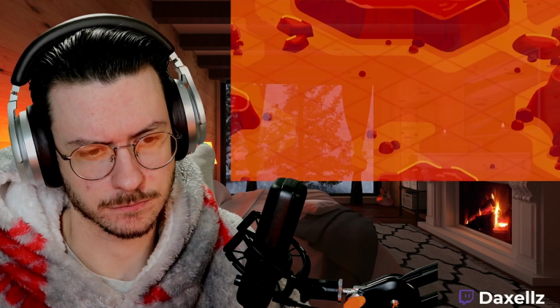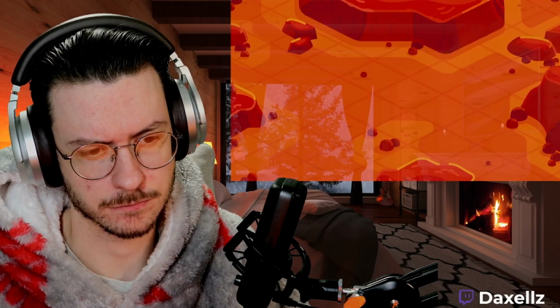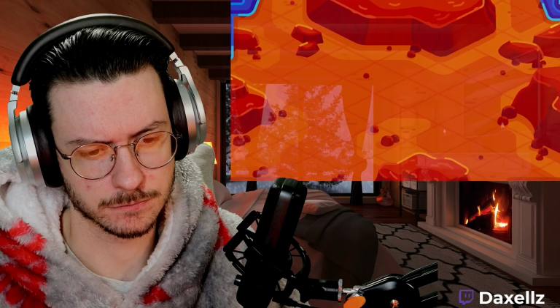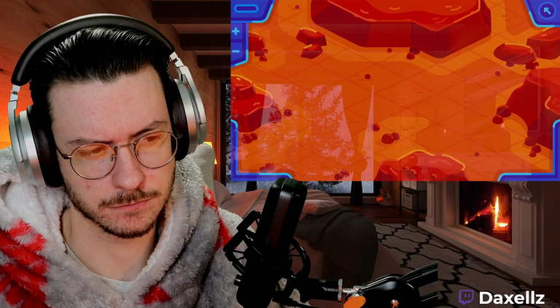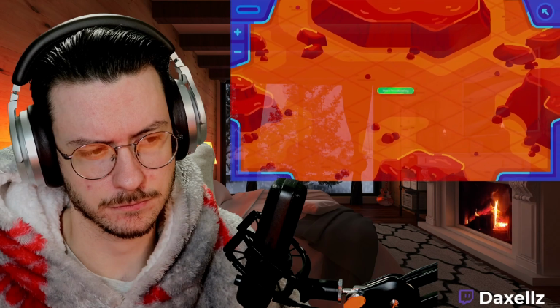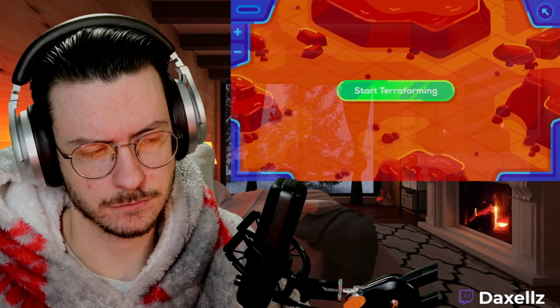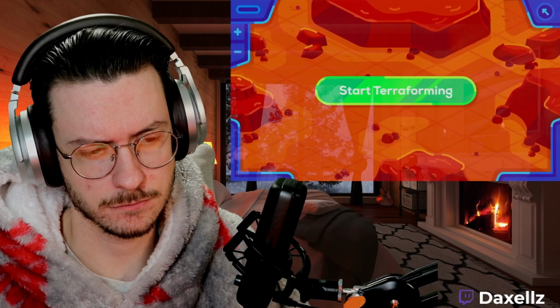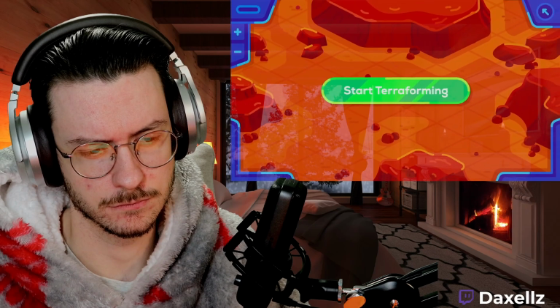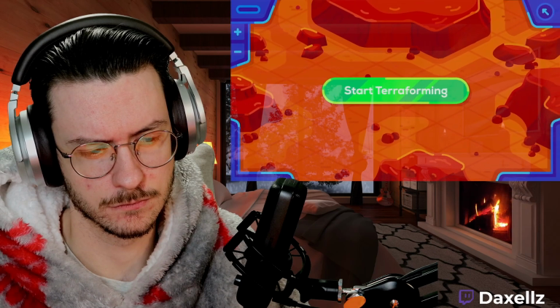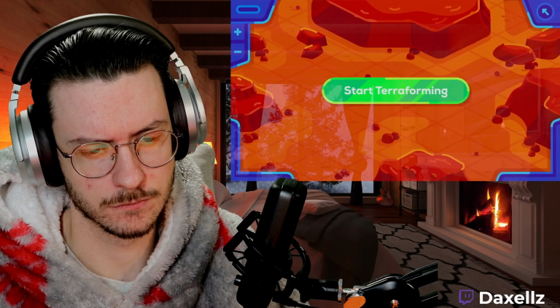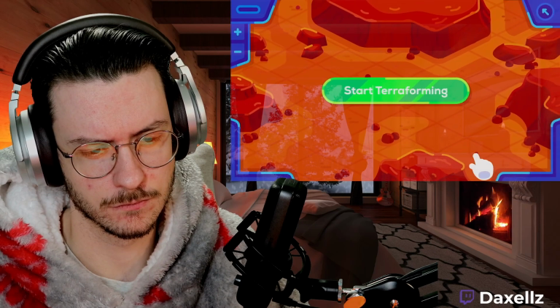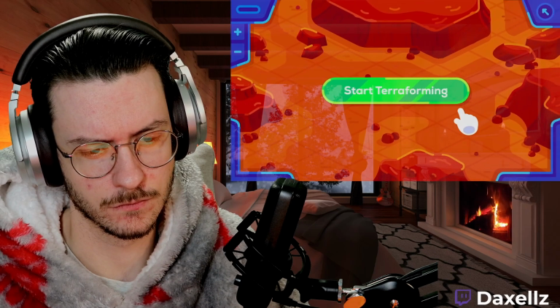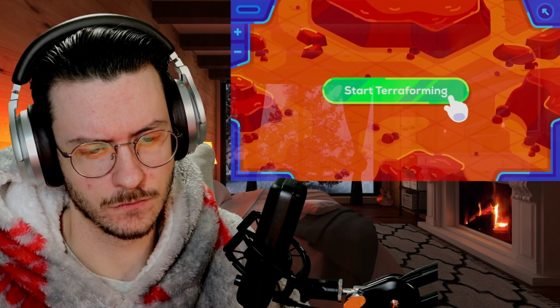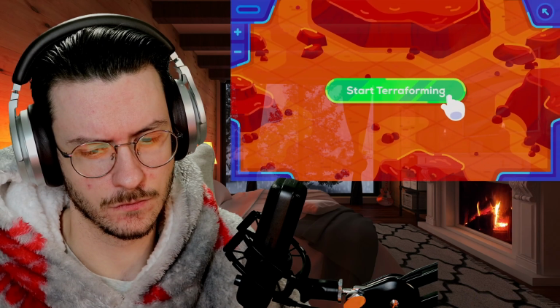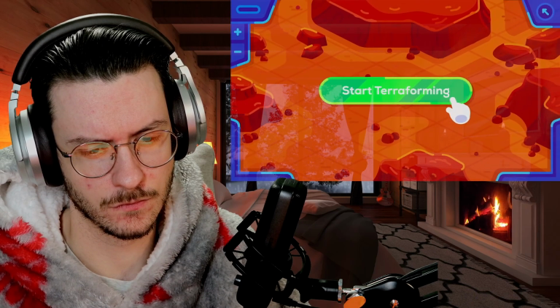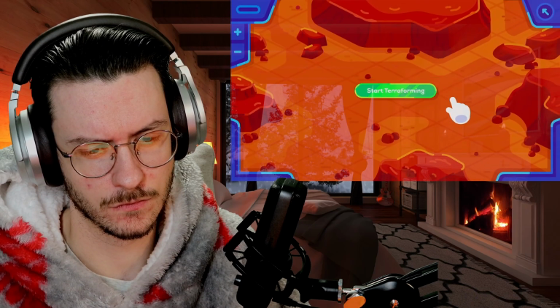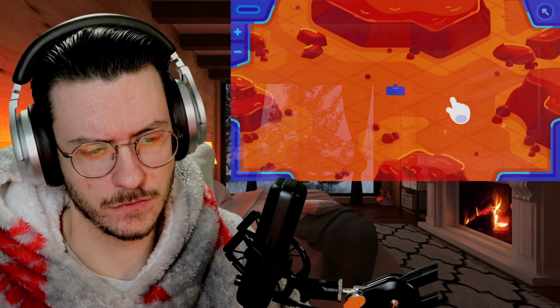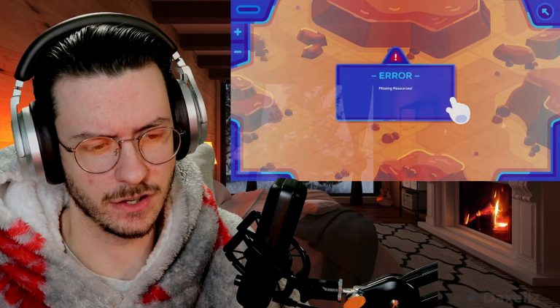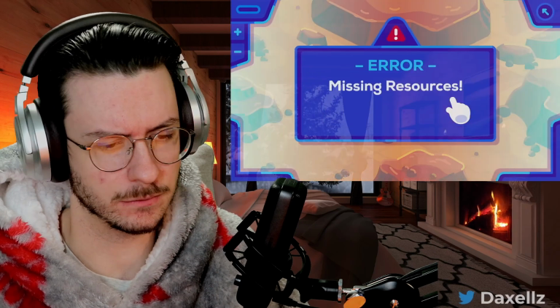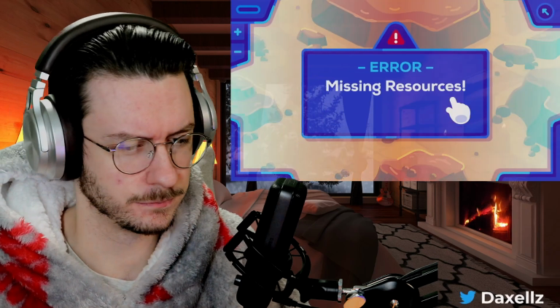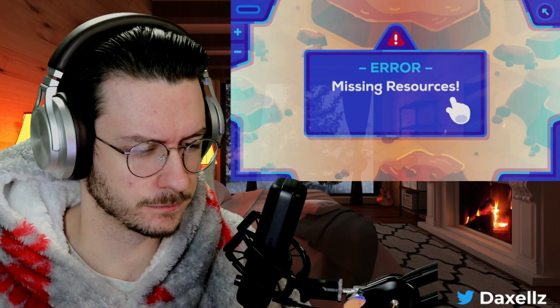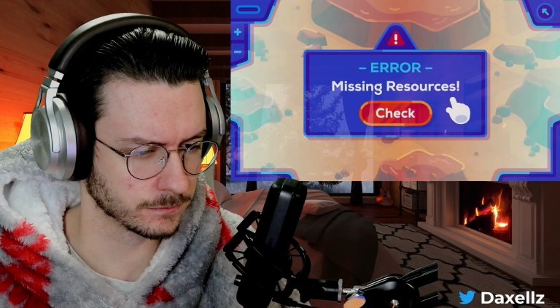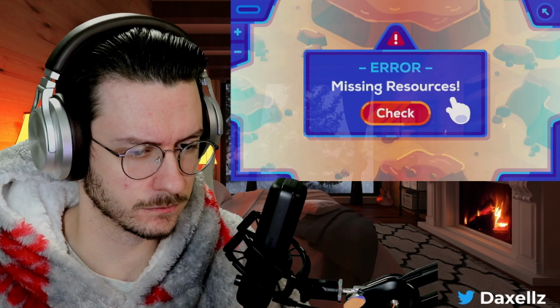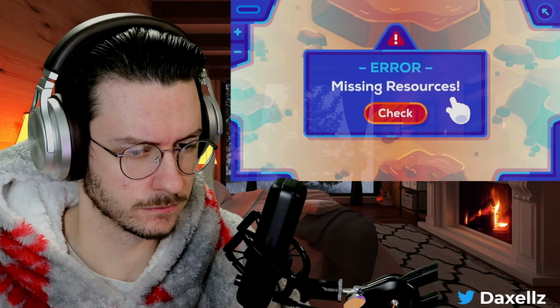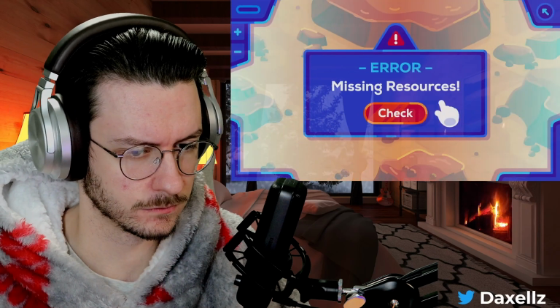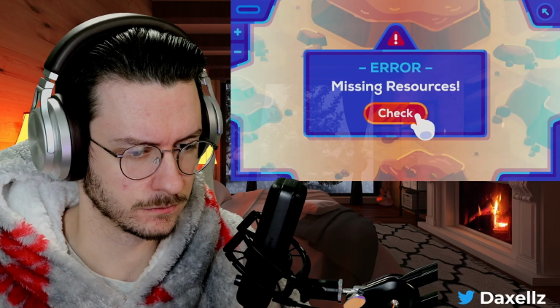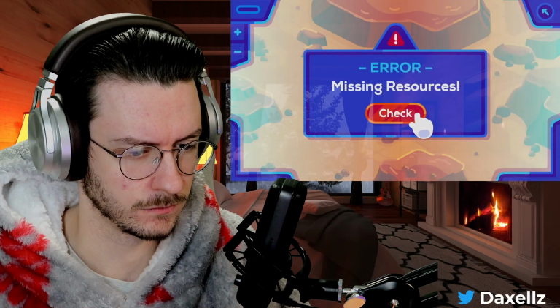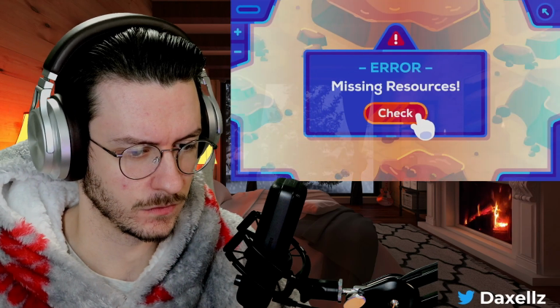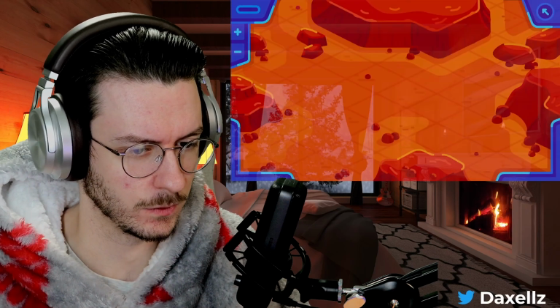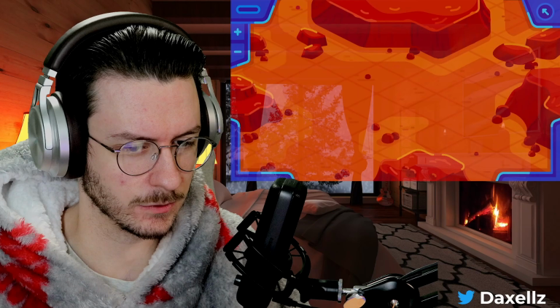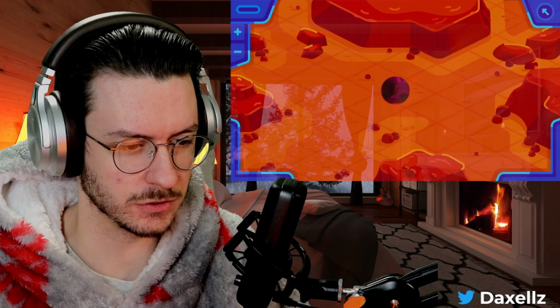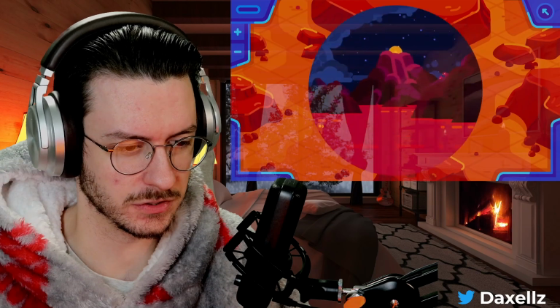So how do we terraform Mars quickly? Well, it's complicated. We don't have the resources.